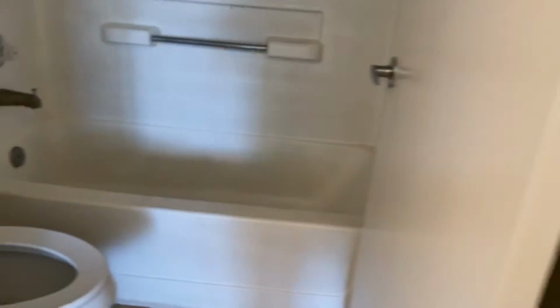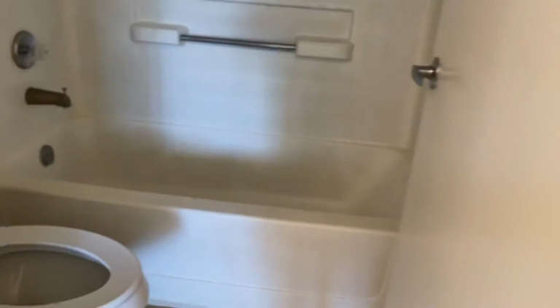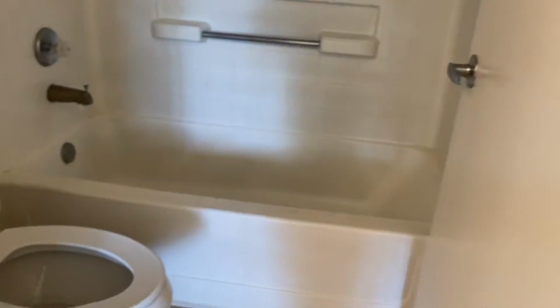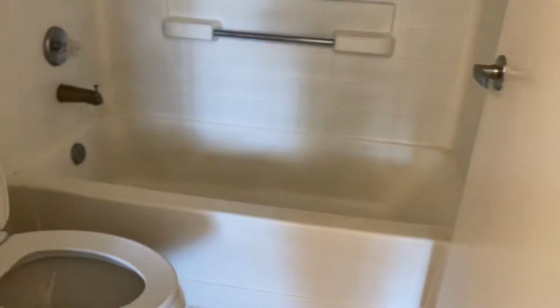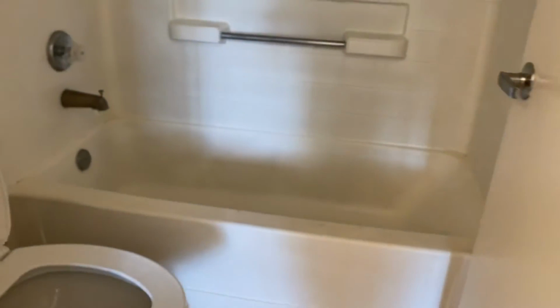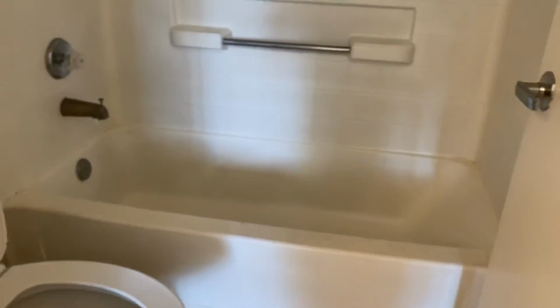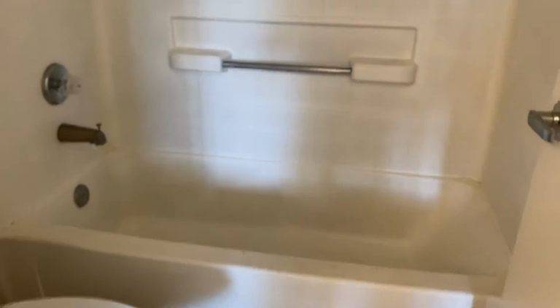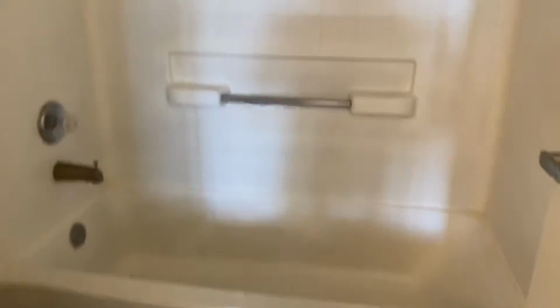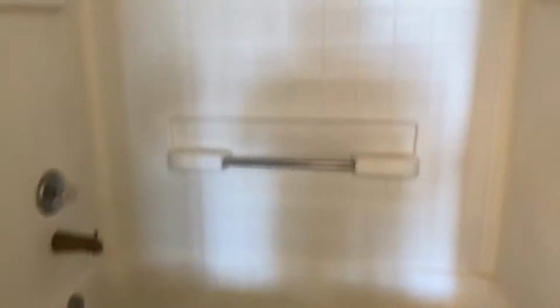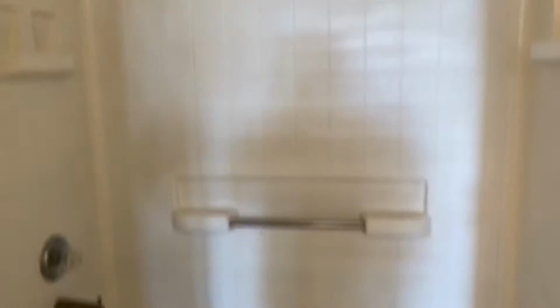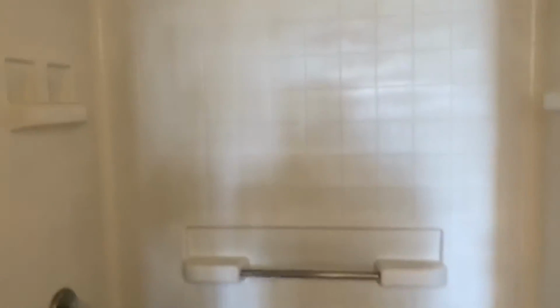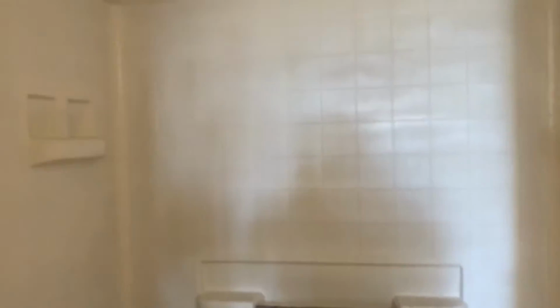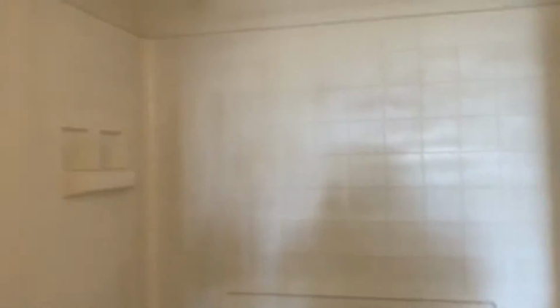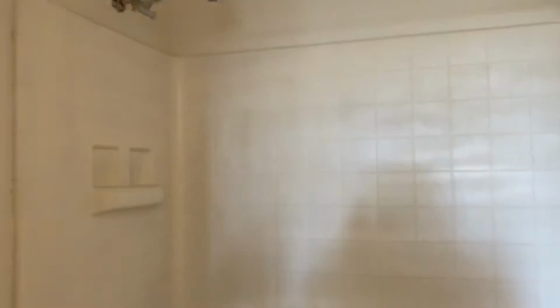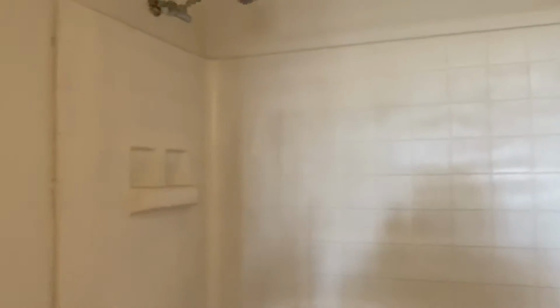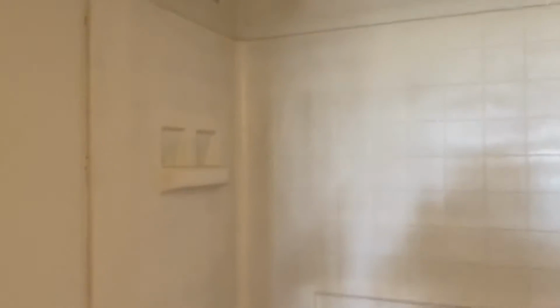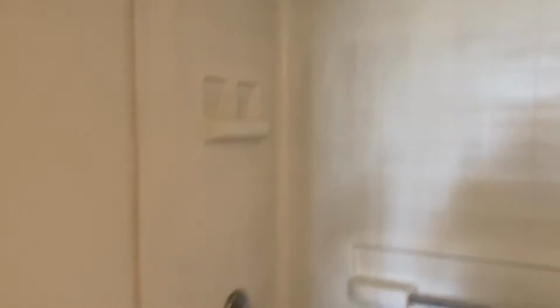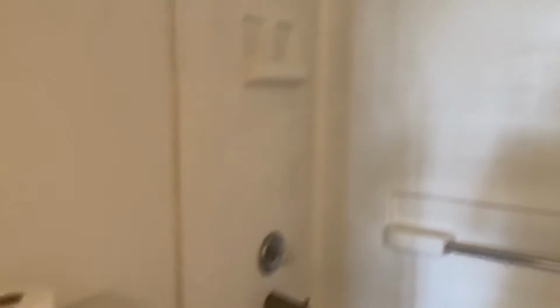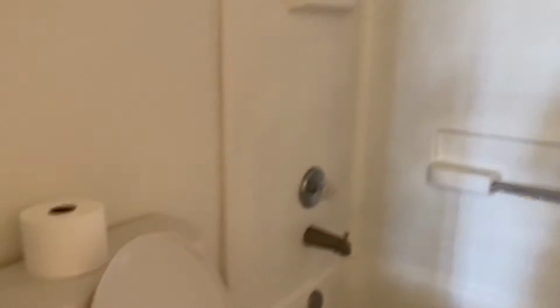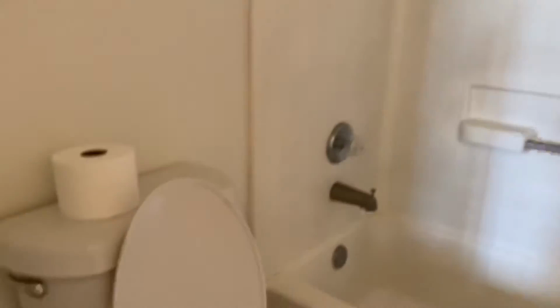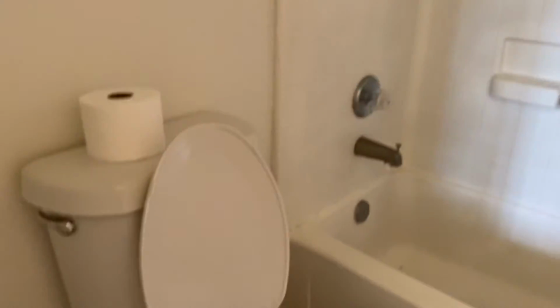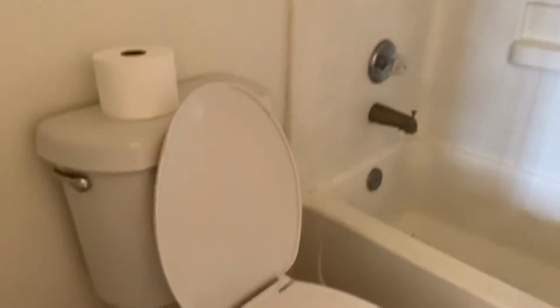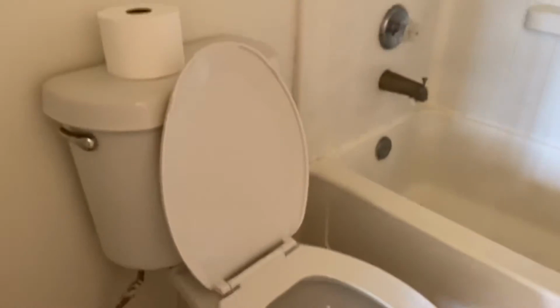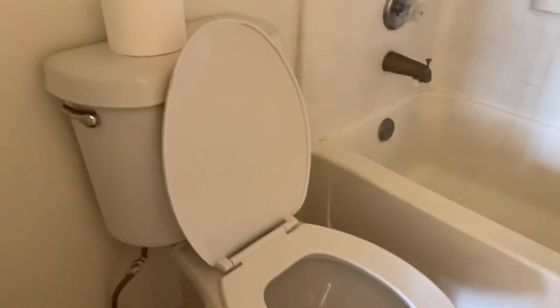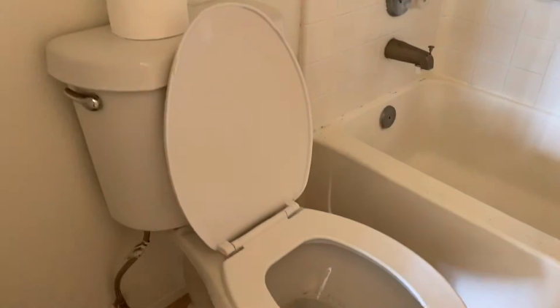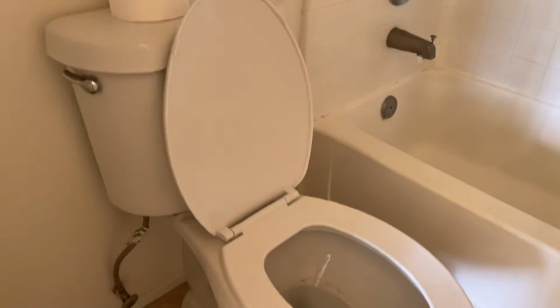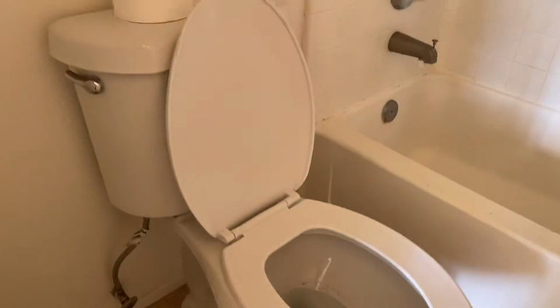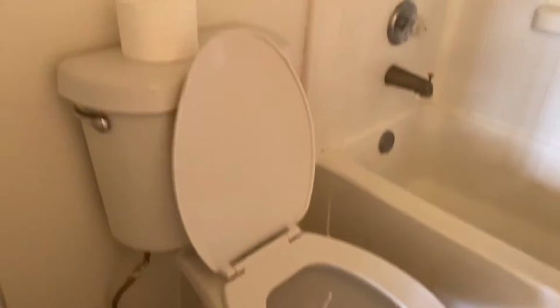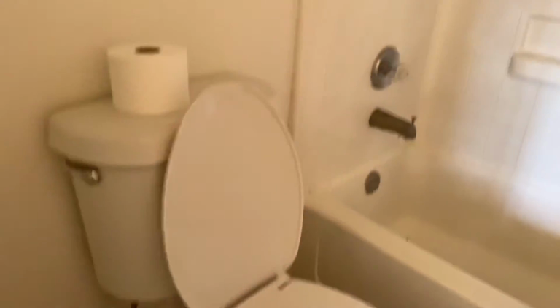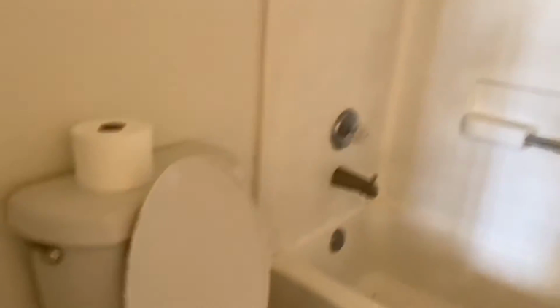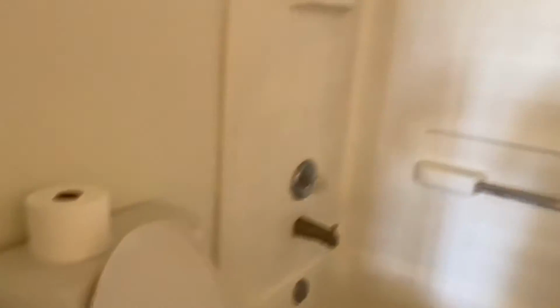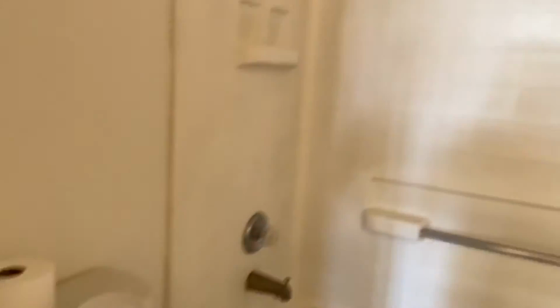Bathroom number two — two full baths in the unit.